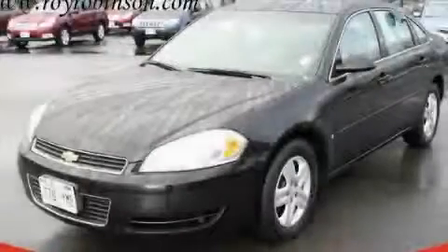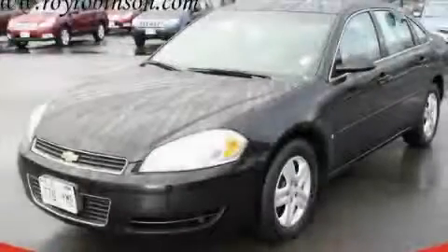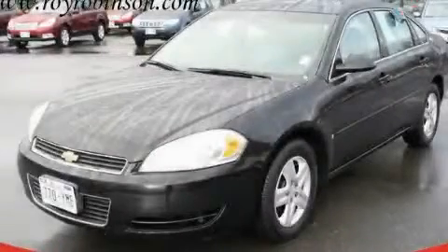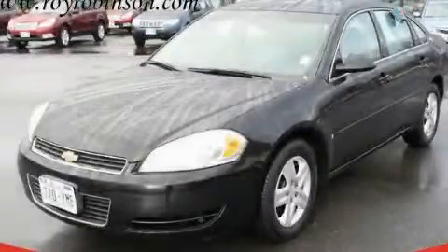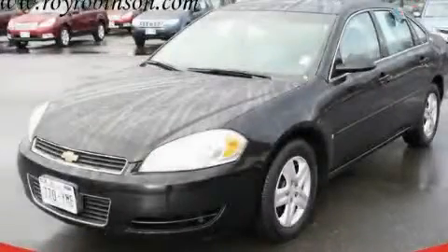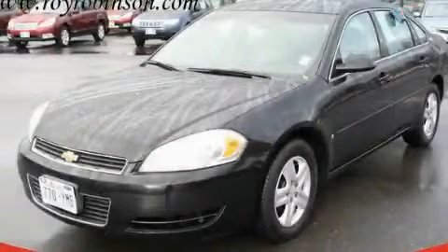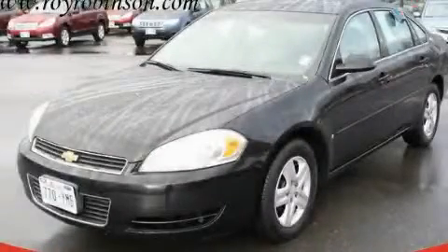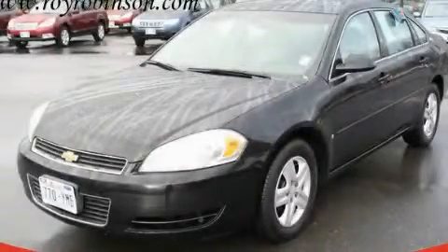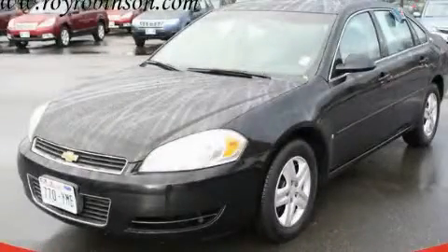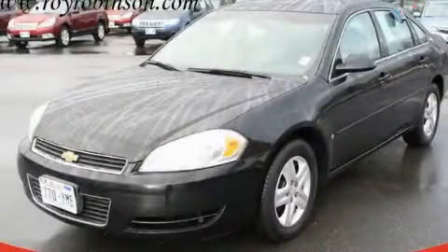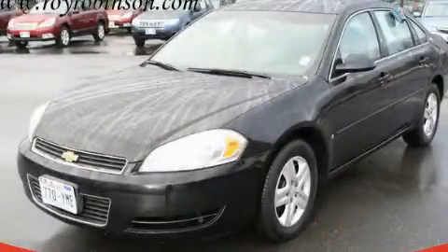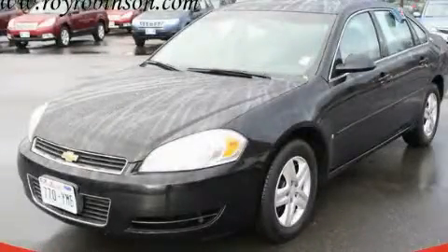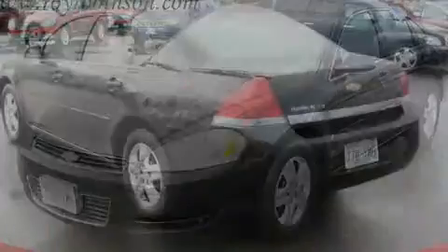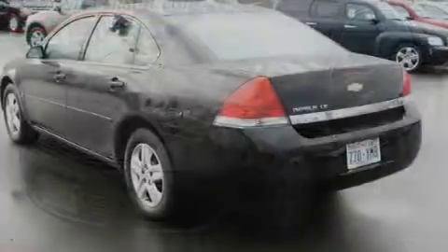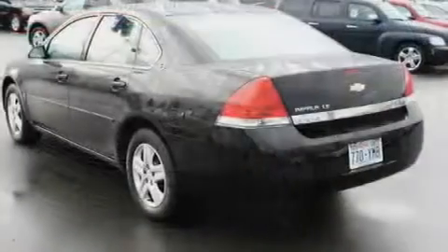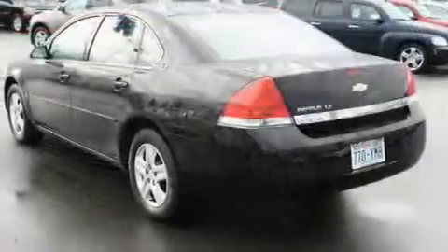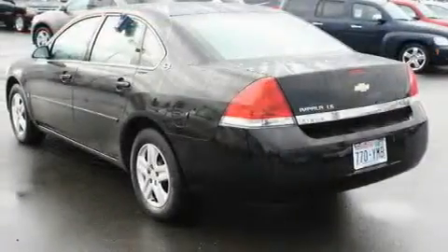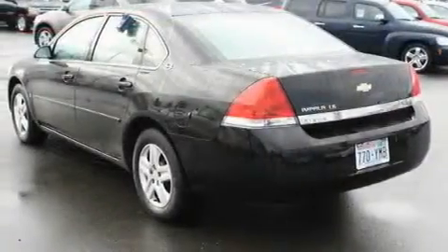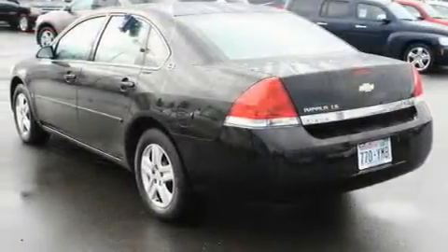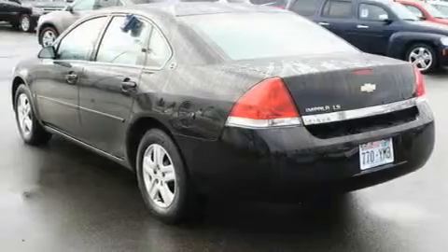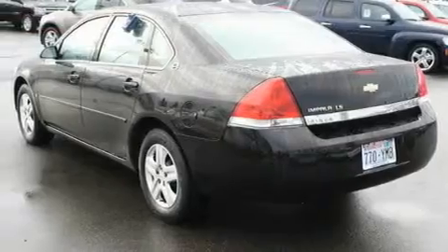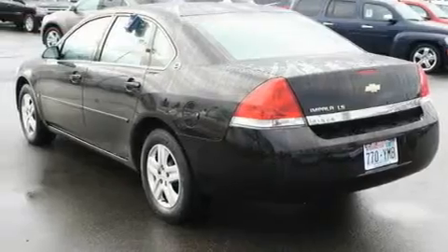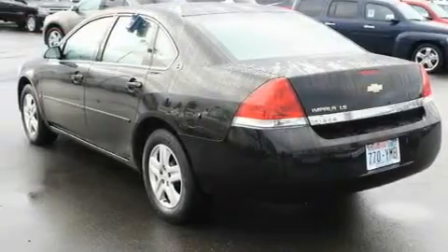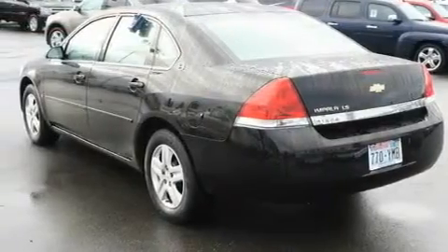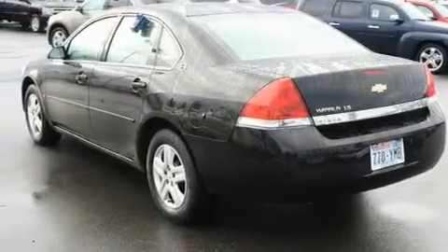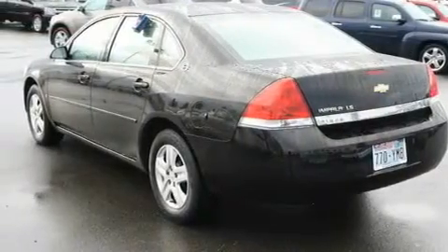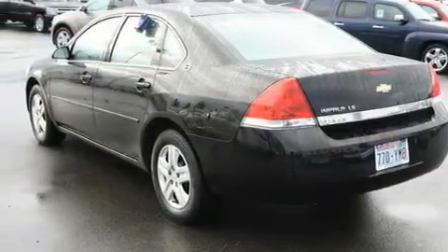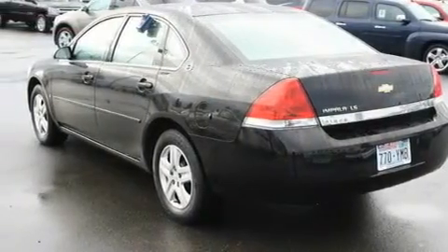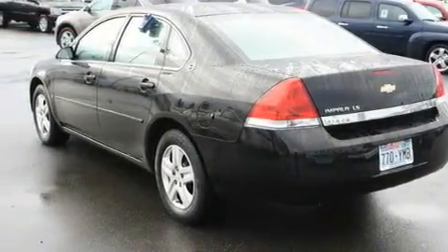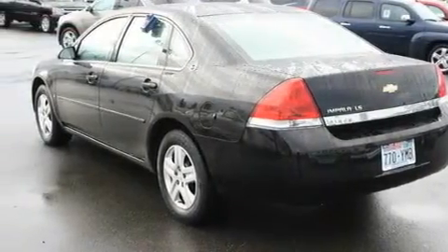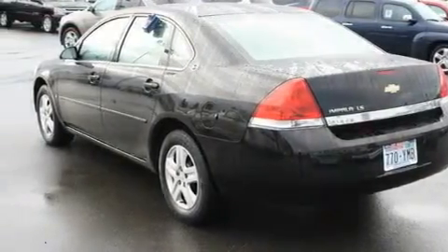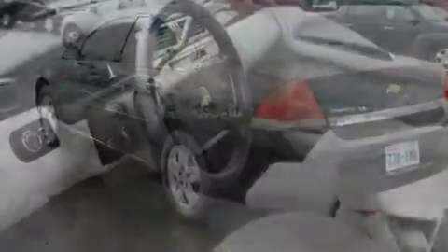This is a 2006 Chevrolet Impala. It has a 3.5-liter six-cylinder engine and an automatic transmission.